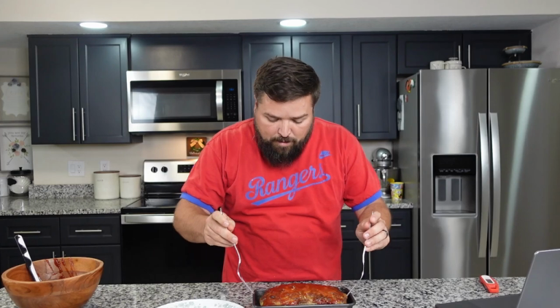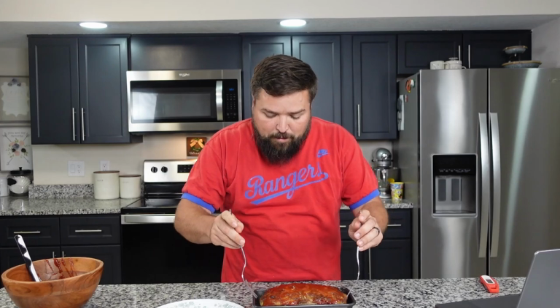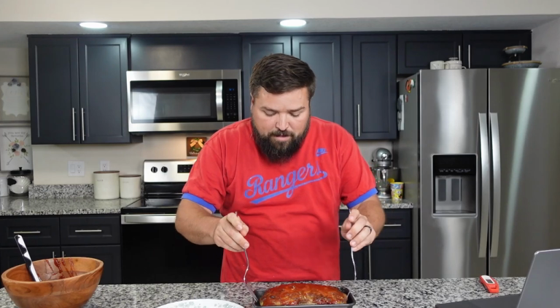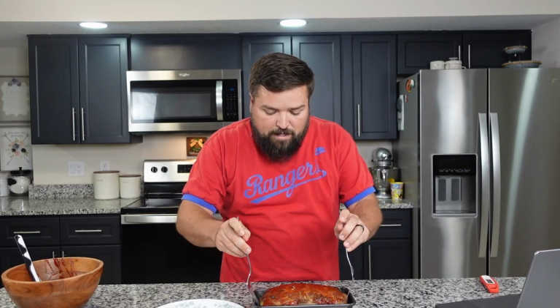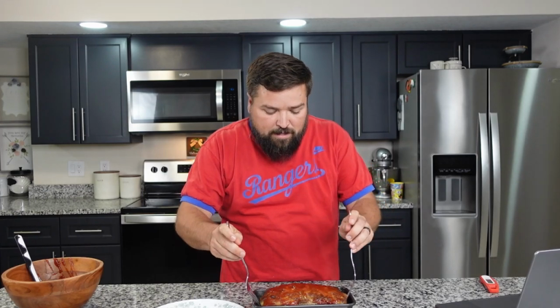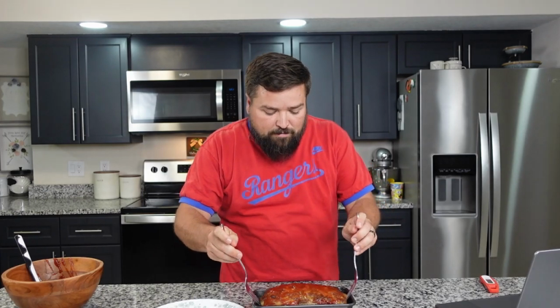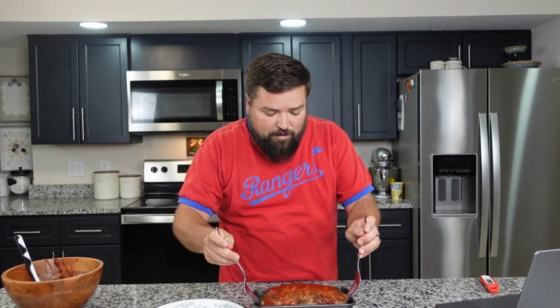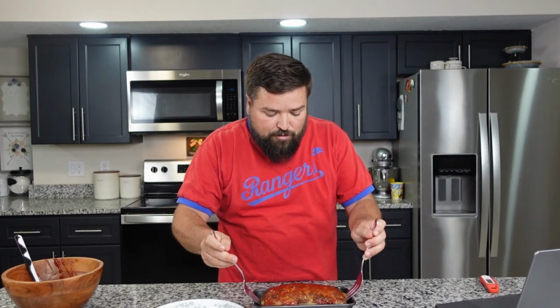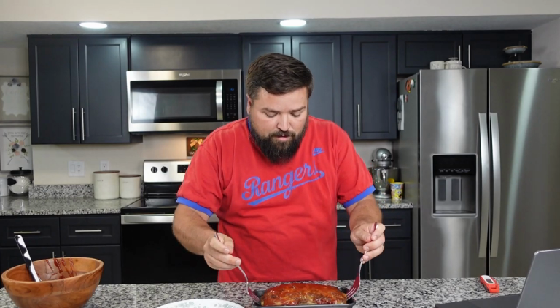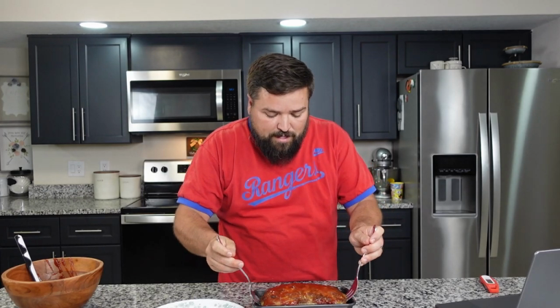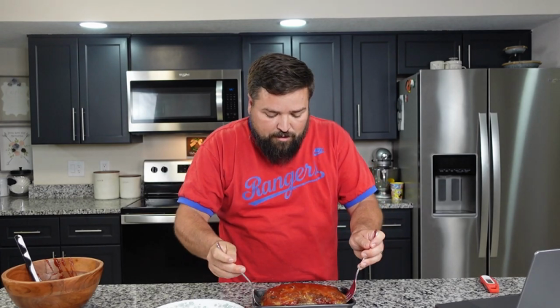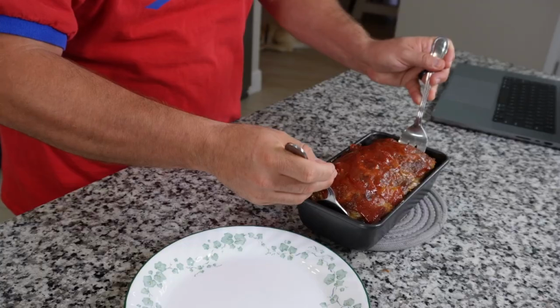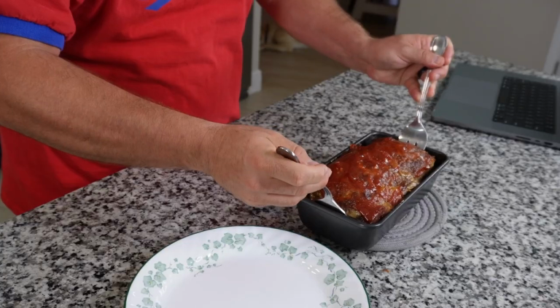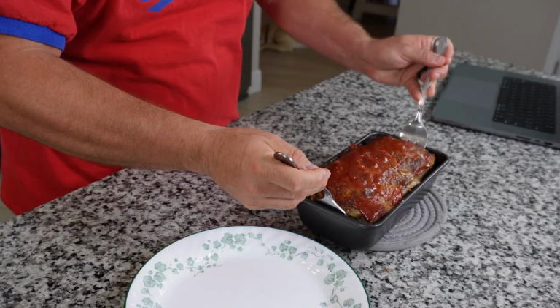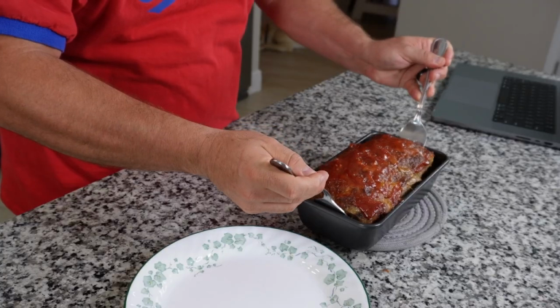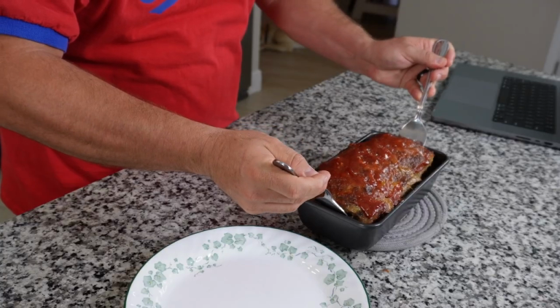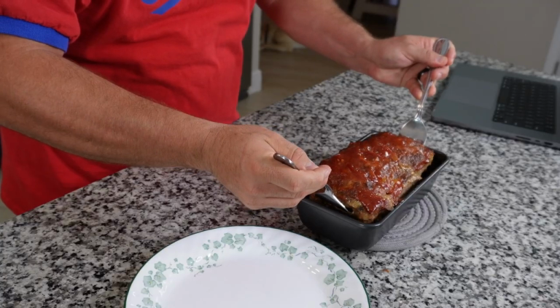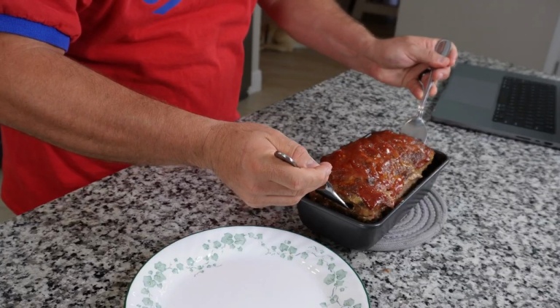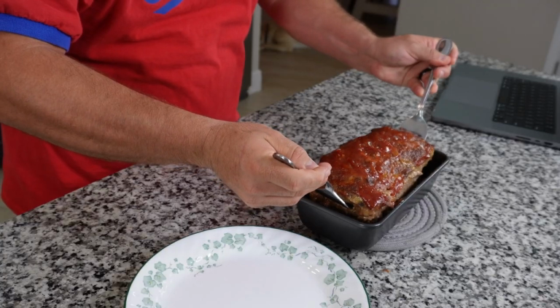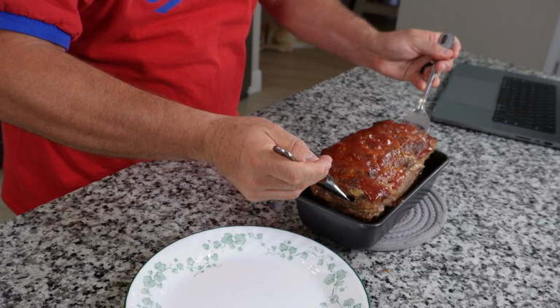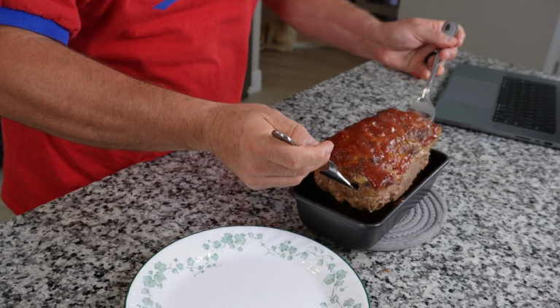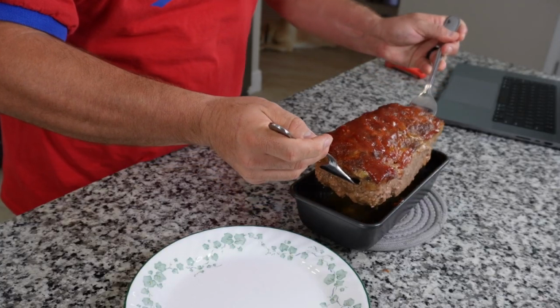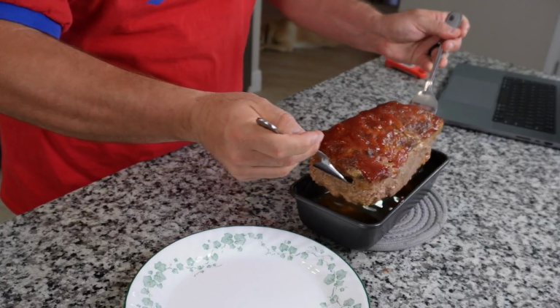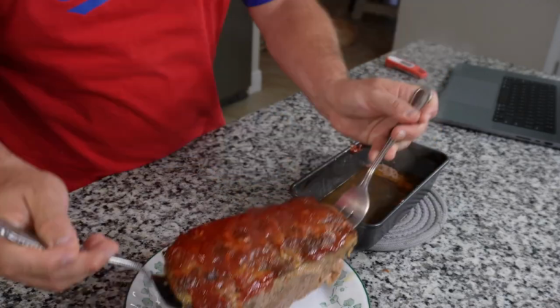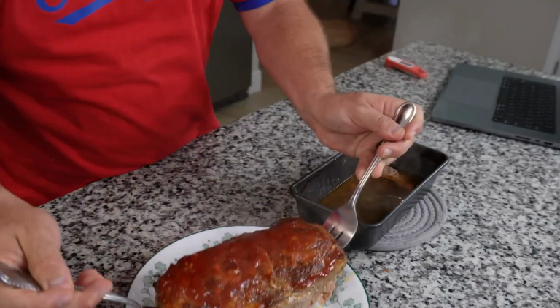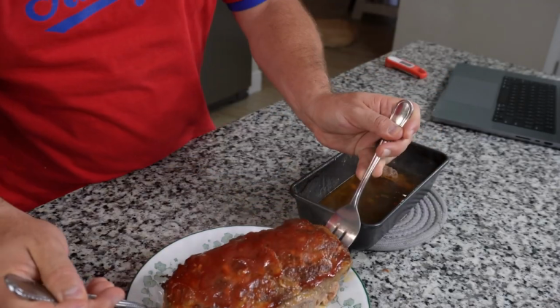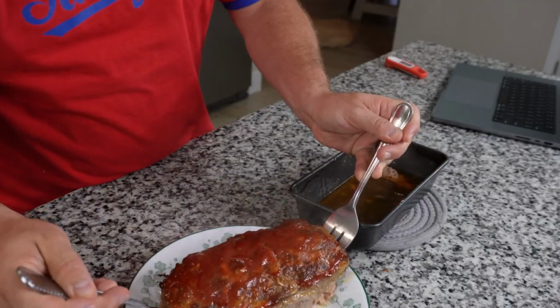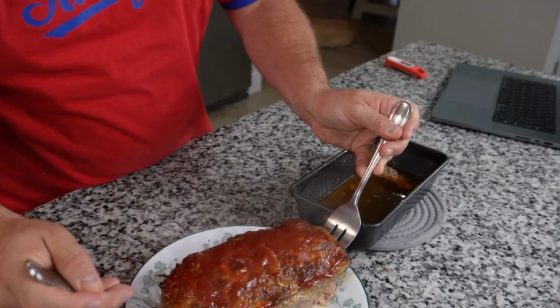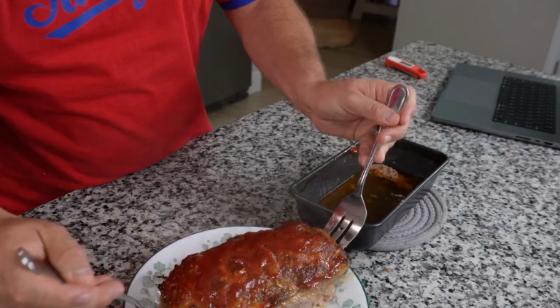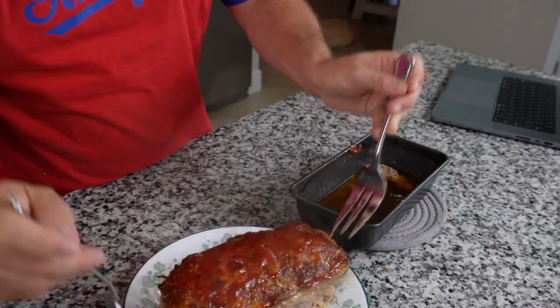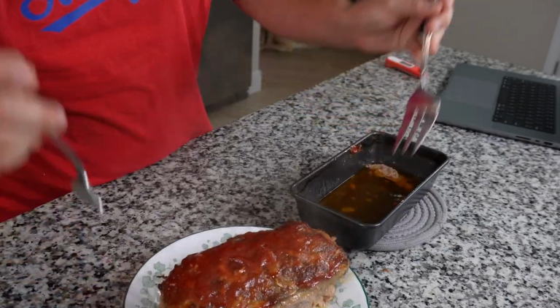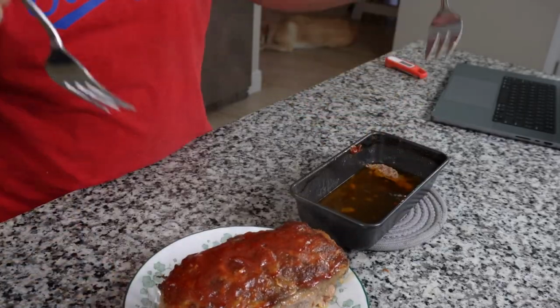I'm hoping this thing has enough structural integrity so that I can just like pull the whole thing out. Look at that. Voila!